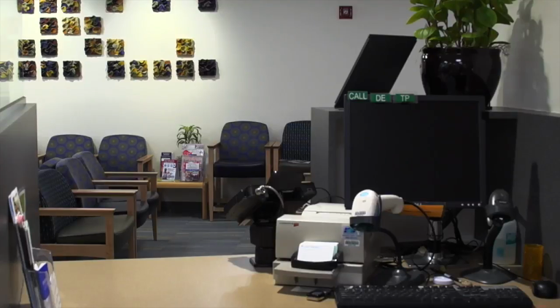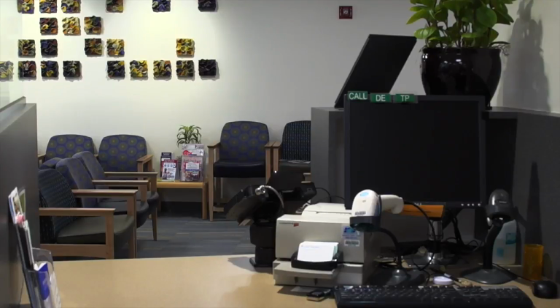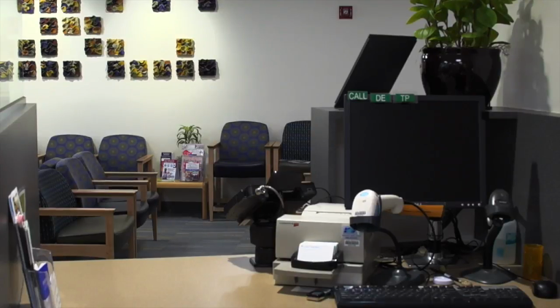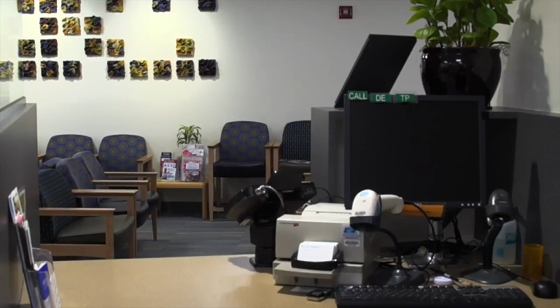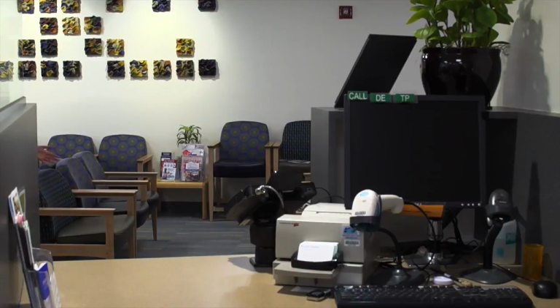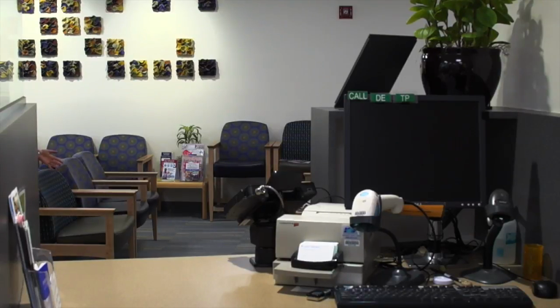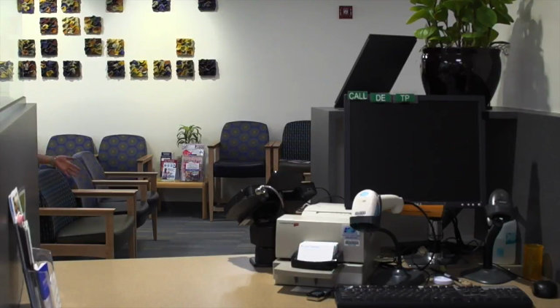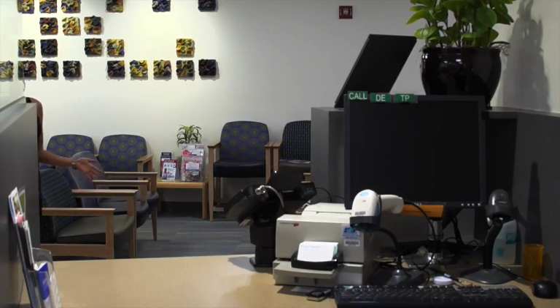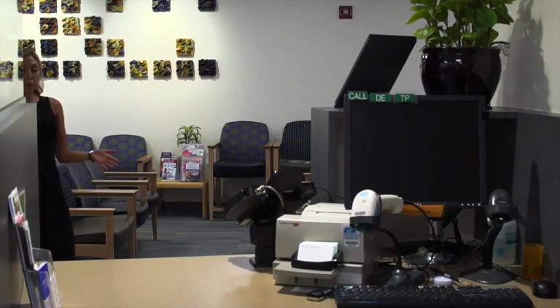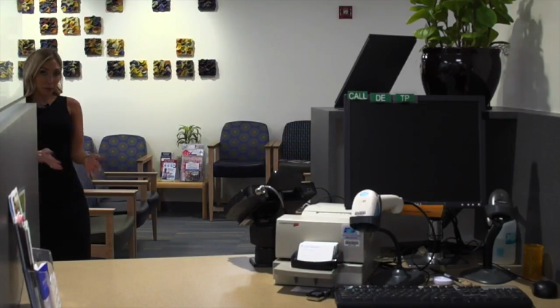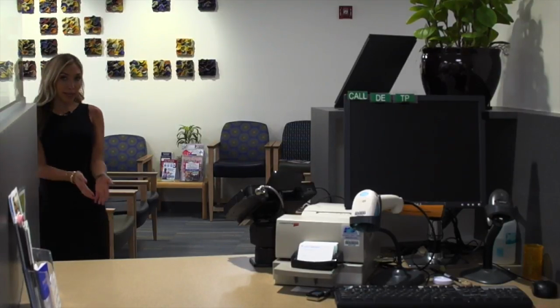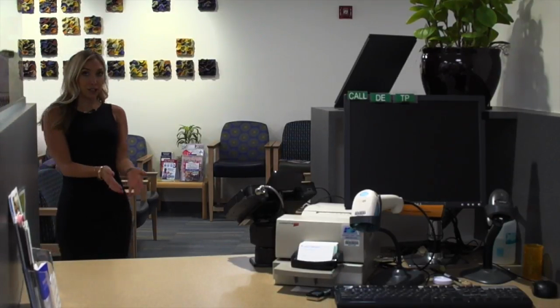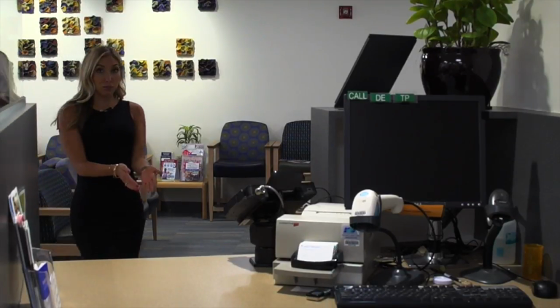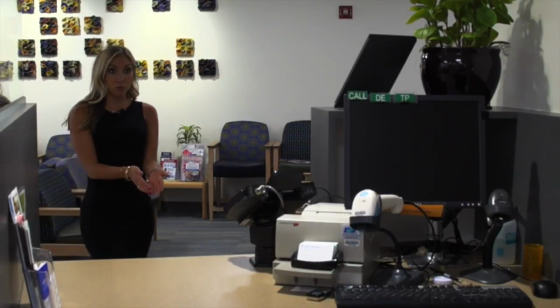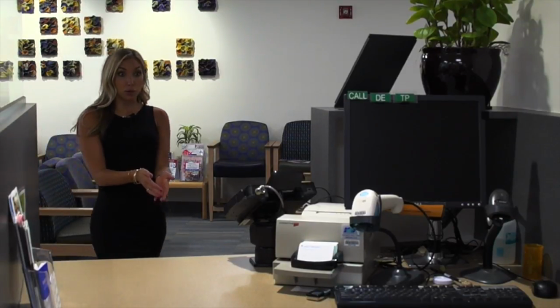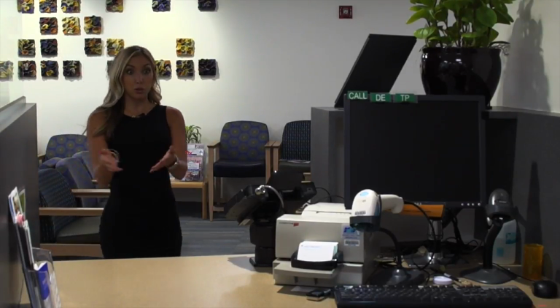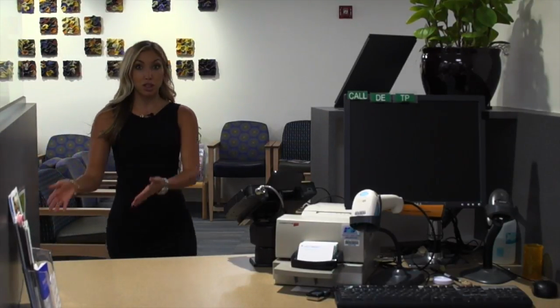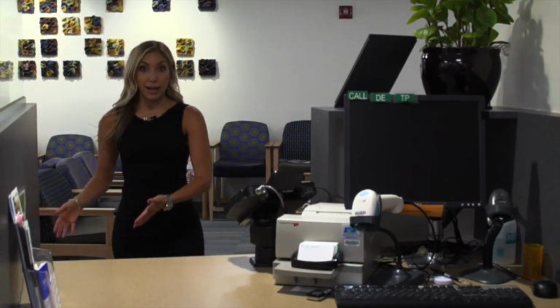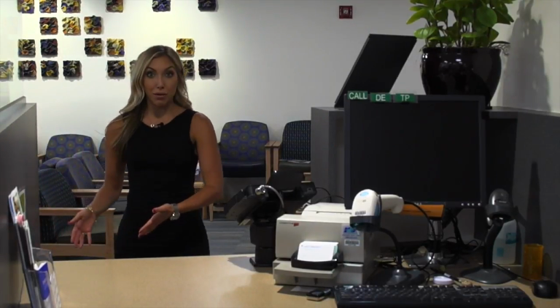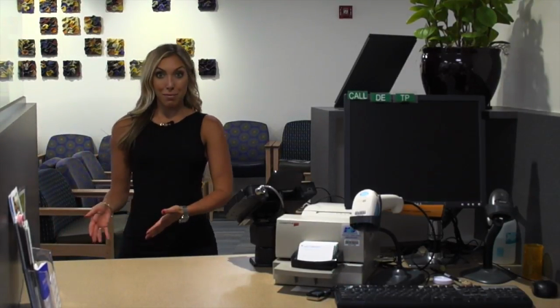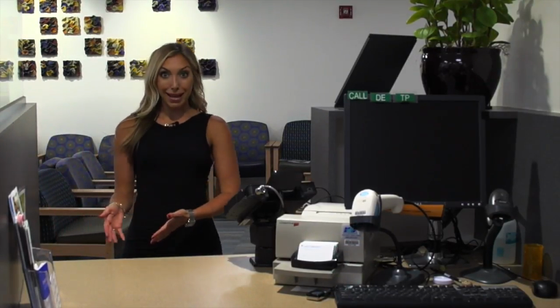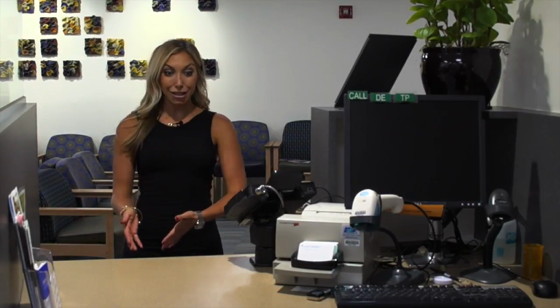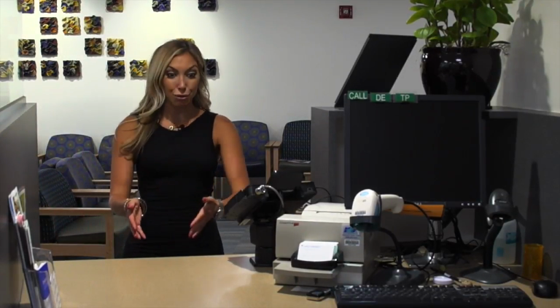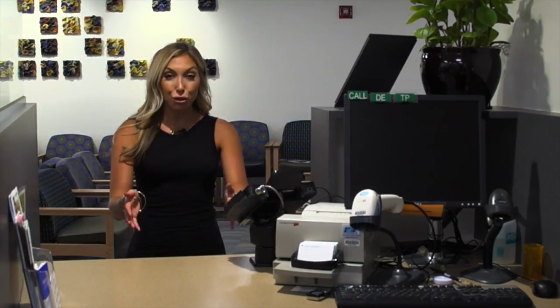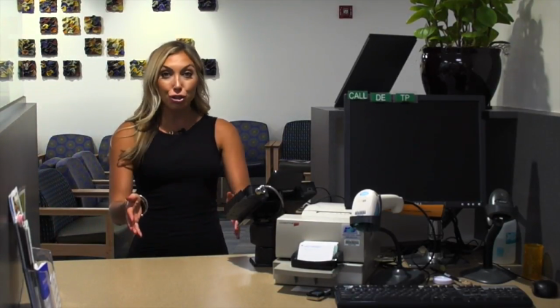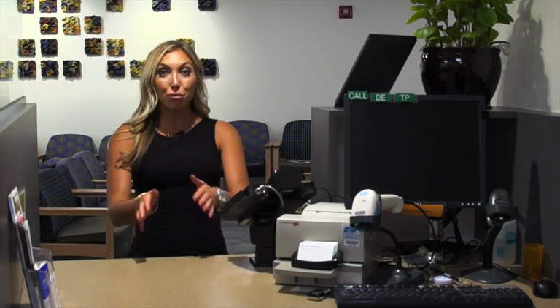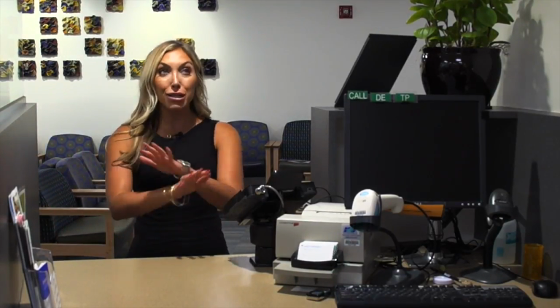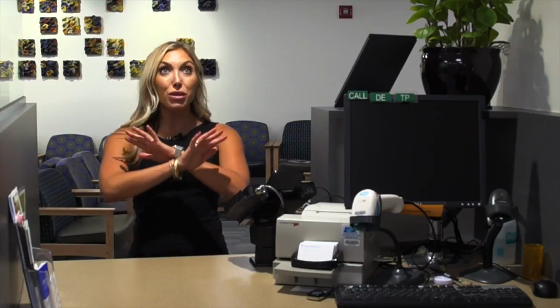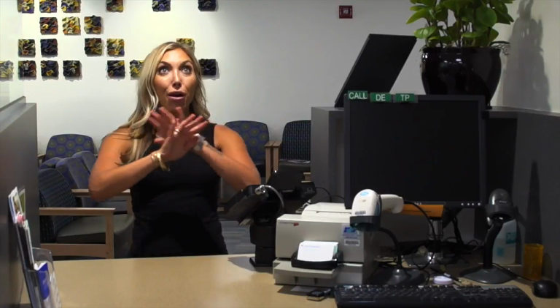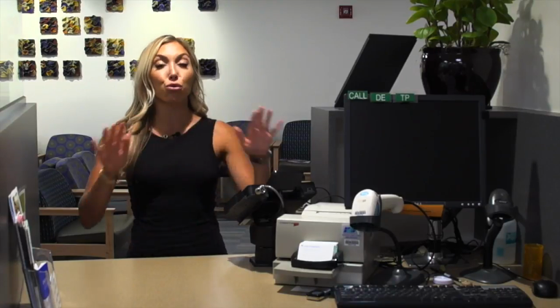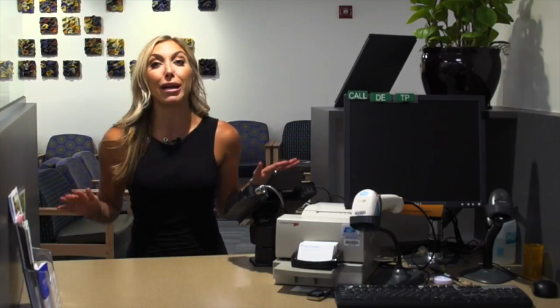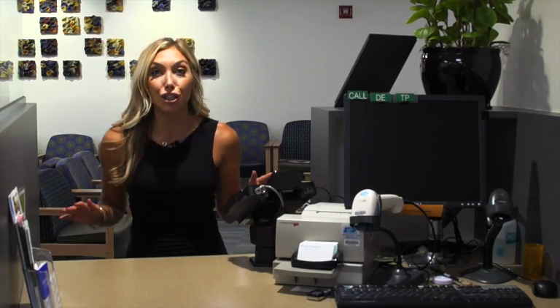Have you ever been to the pharmacy to pick up your medication, but when you went to check out and buy it, your prescription price was outrageous?